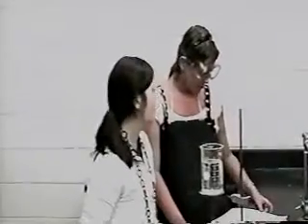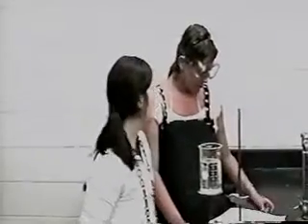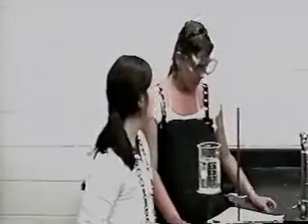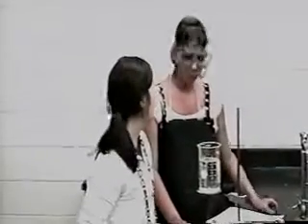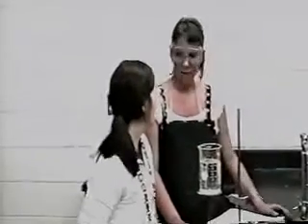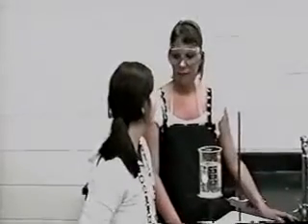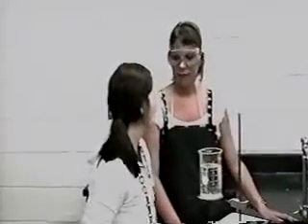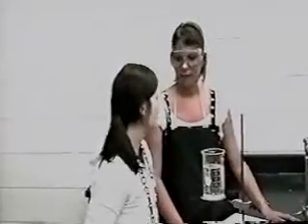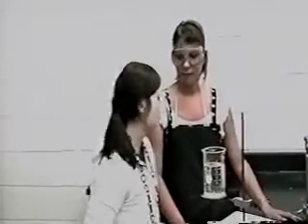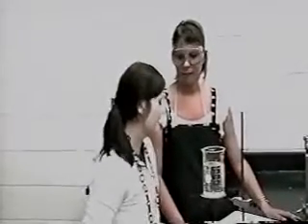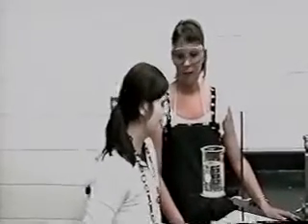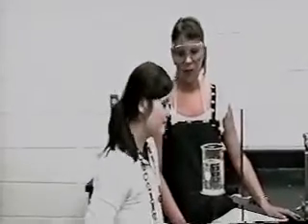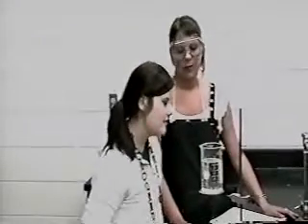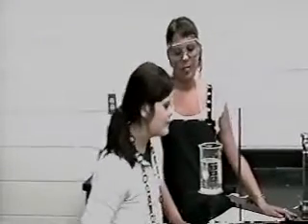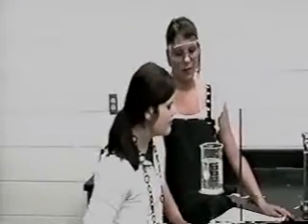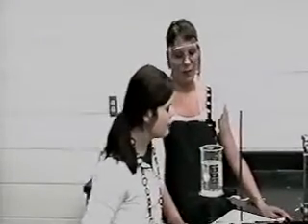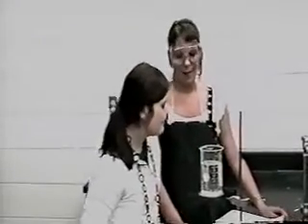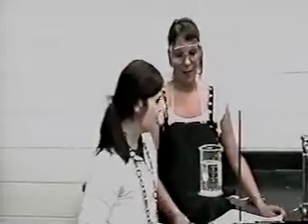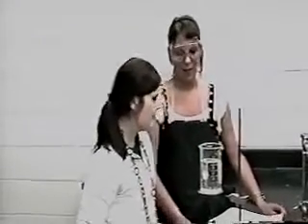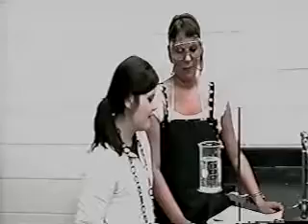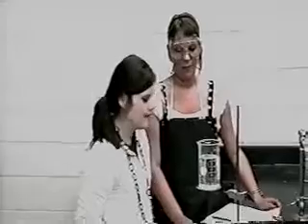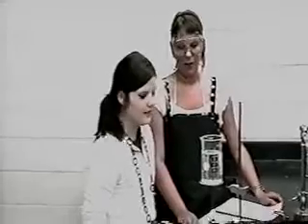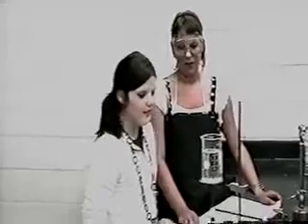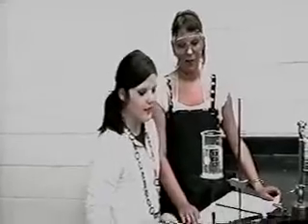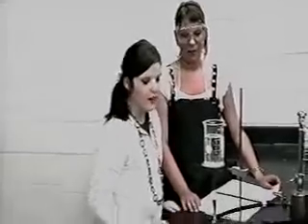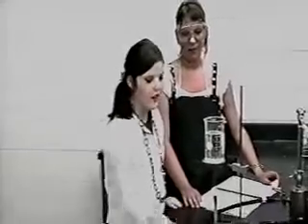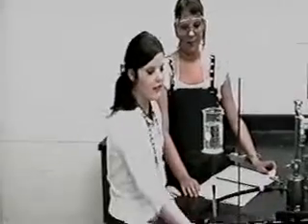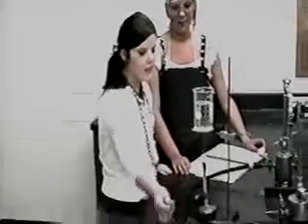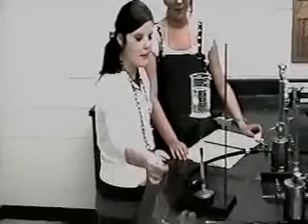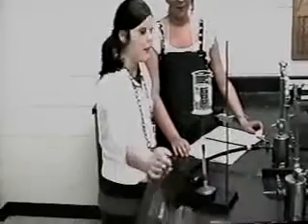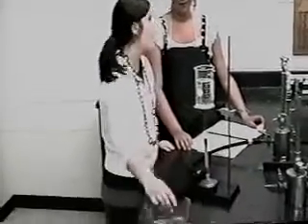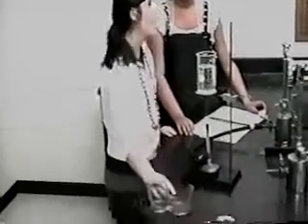You sure look cool with those goggles on. Well, since we're in lab, you really should be wearing your goggles too. Look, the strap's broken.